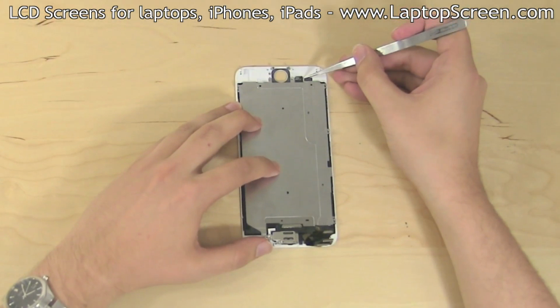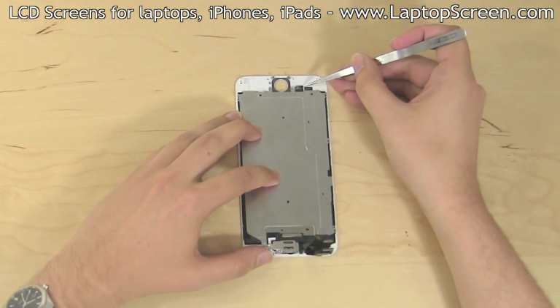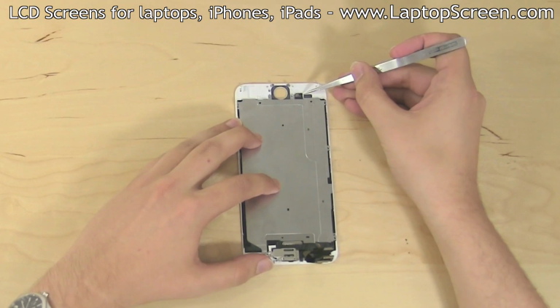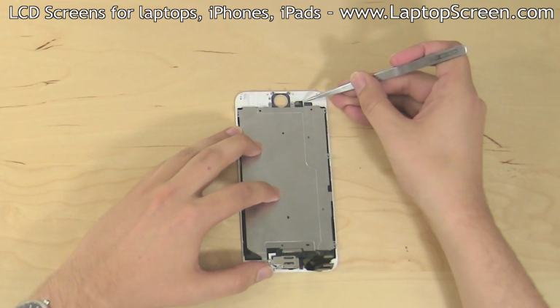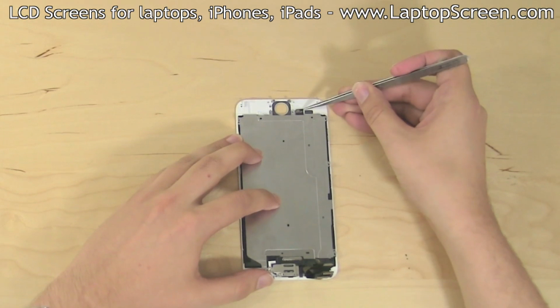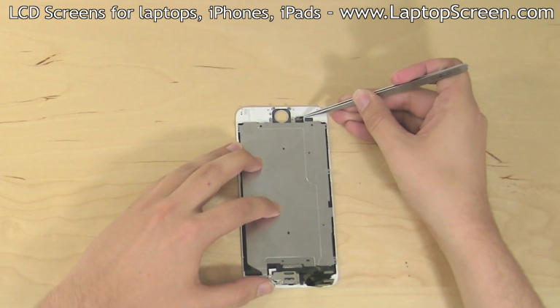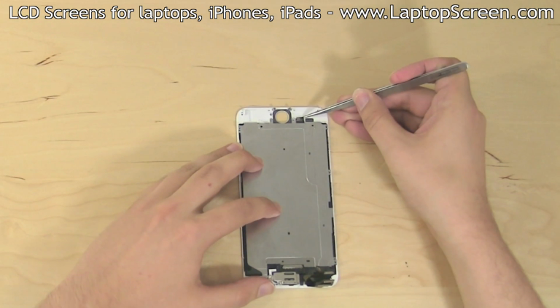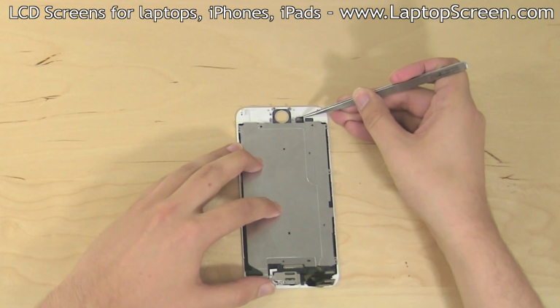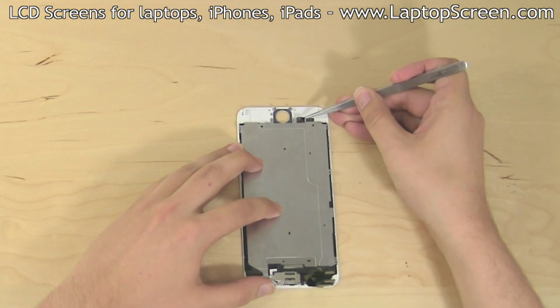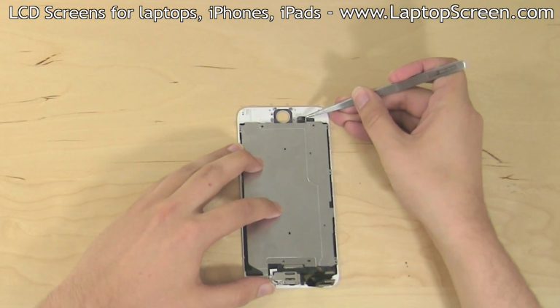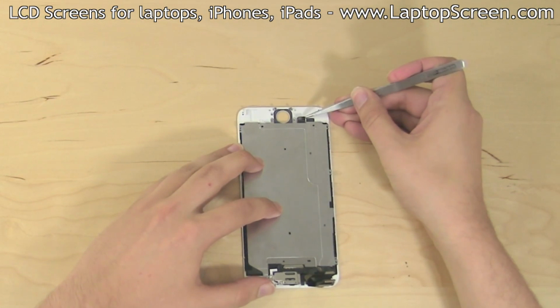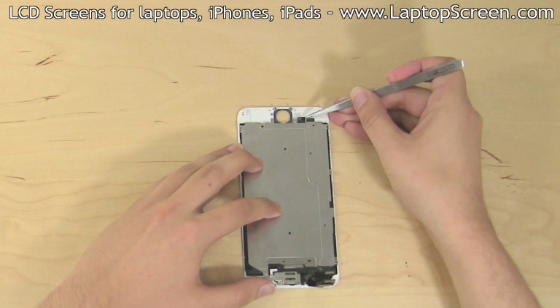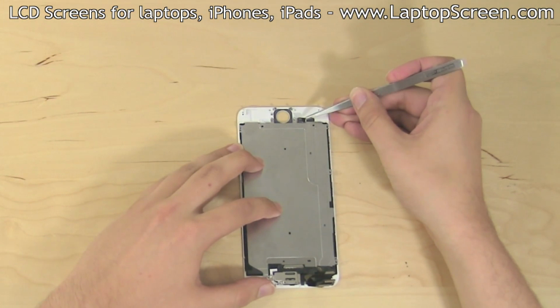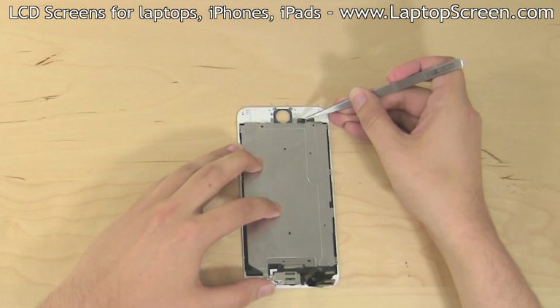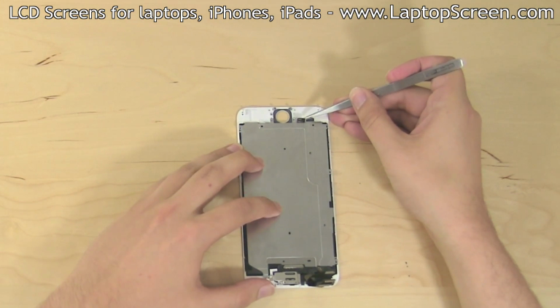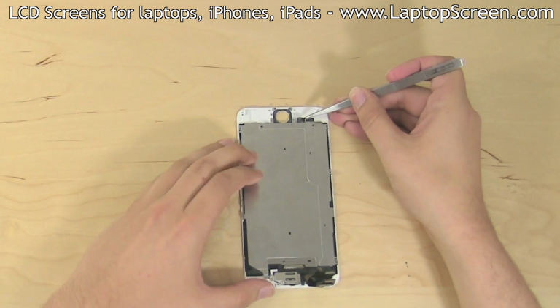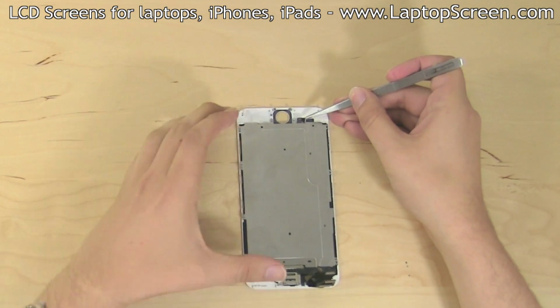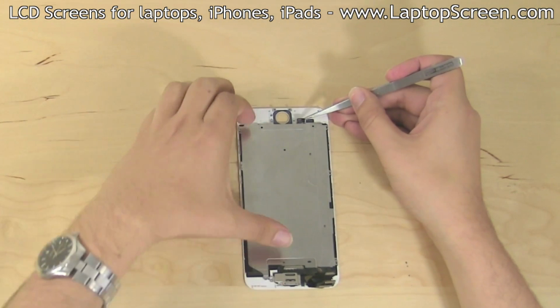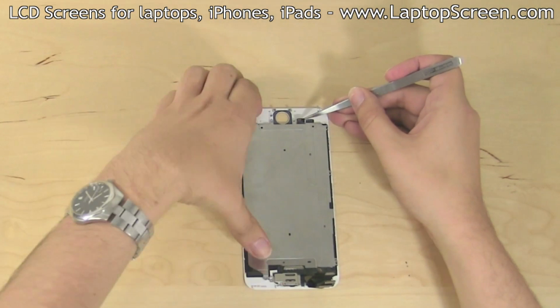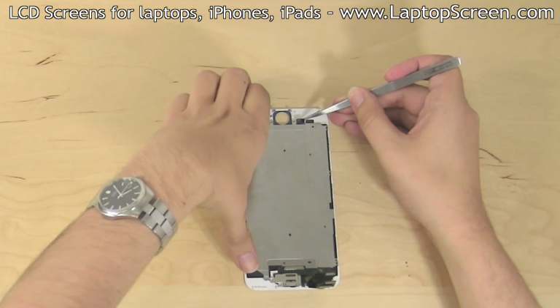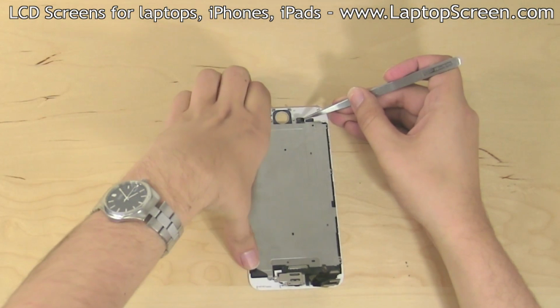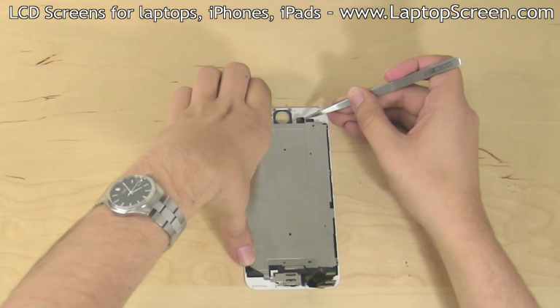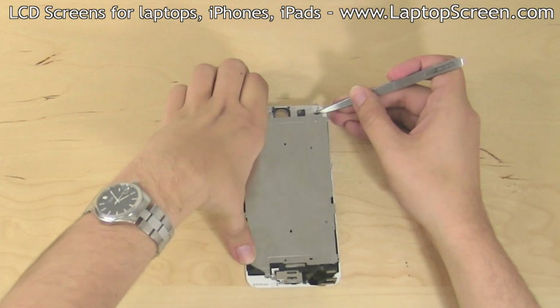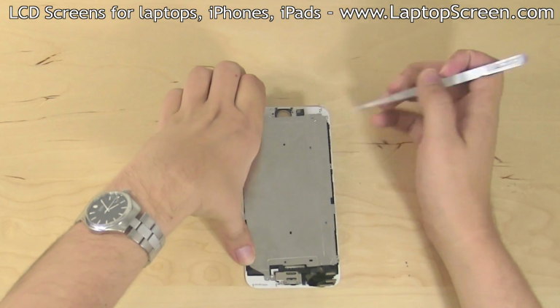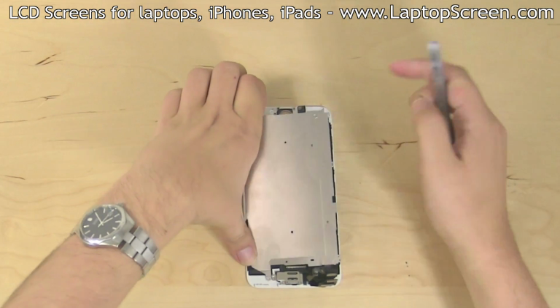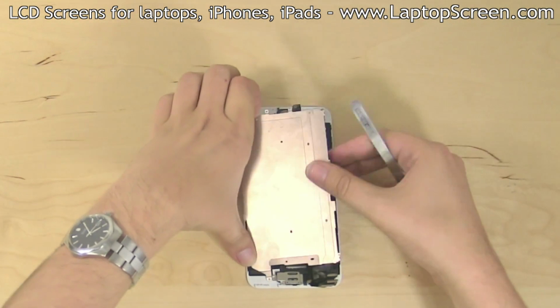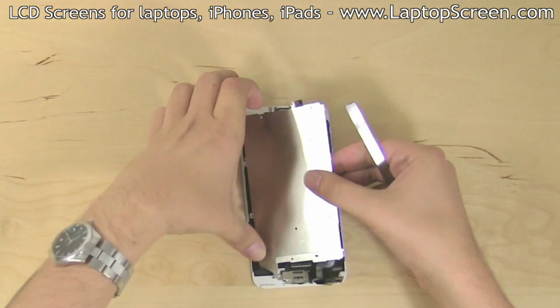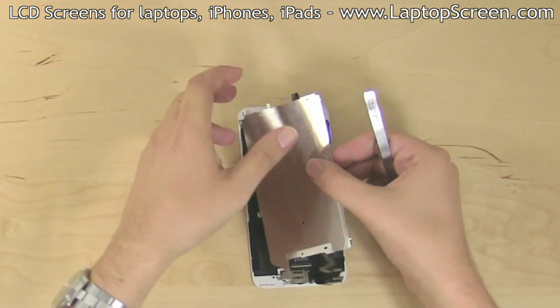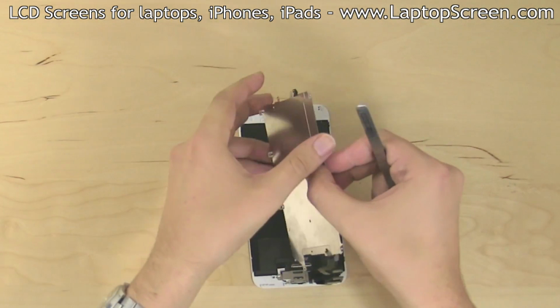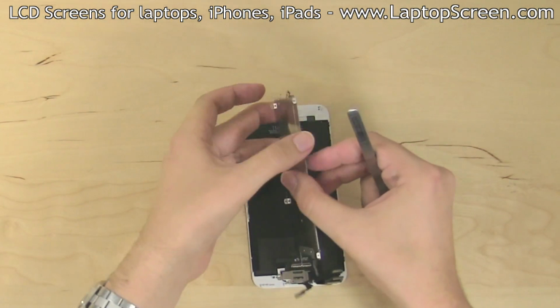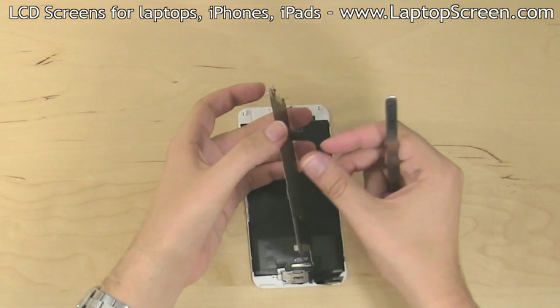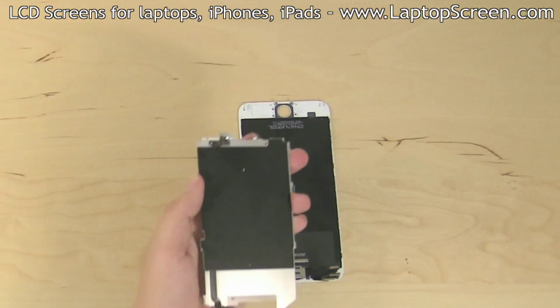Using tweezers, gently pry off the glued base of the home button connector and remove the shield.